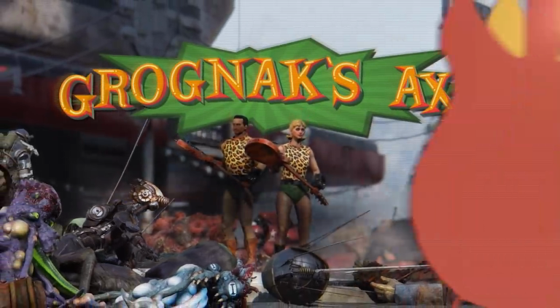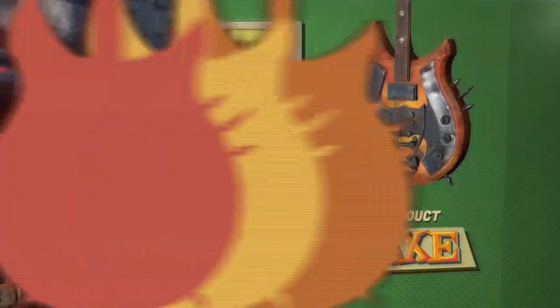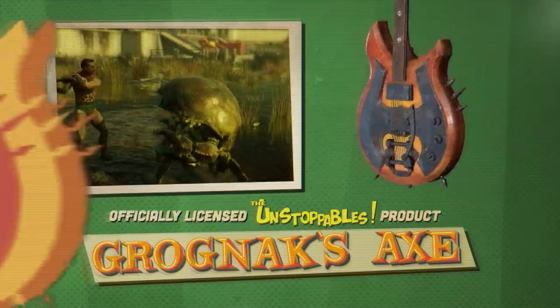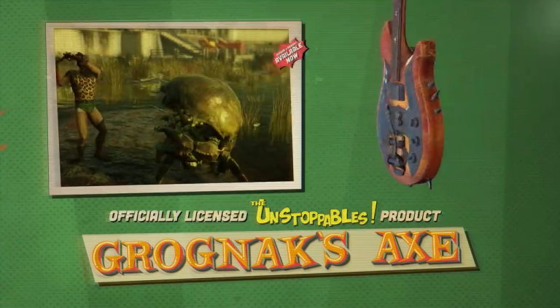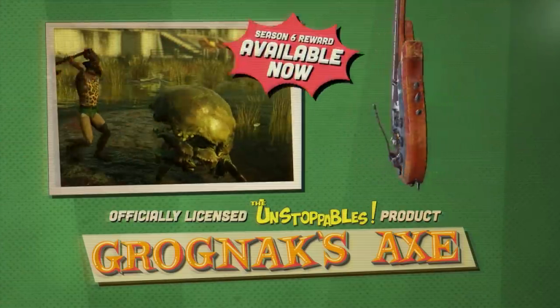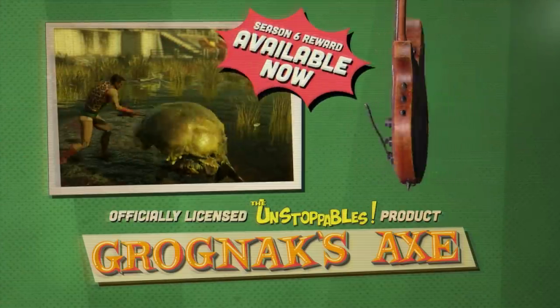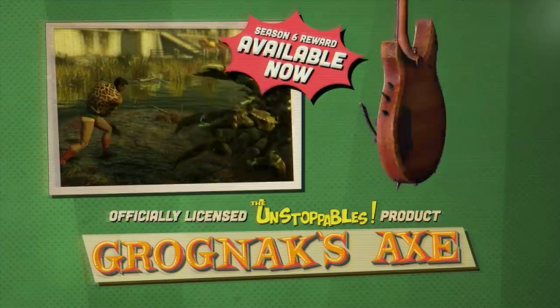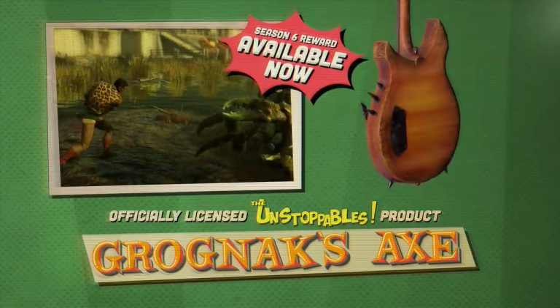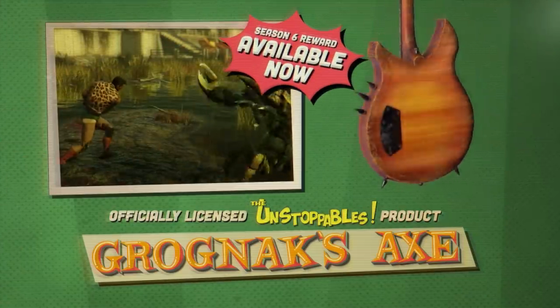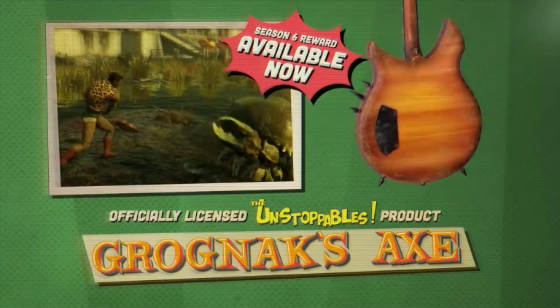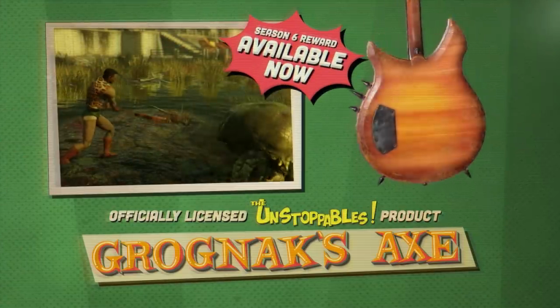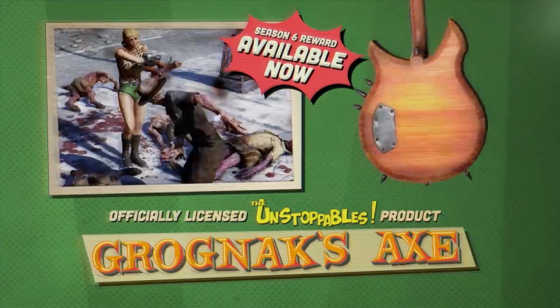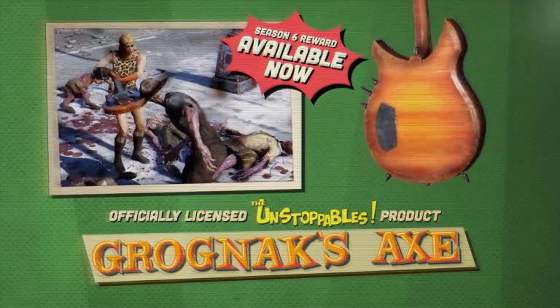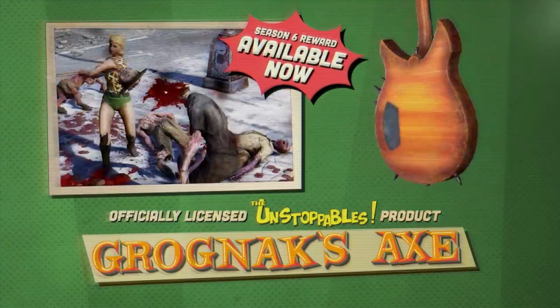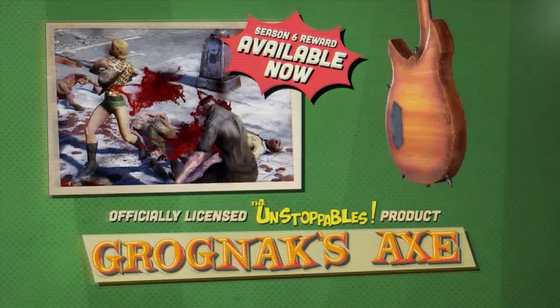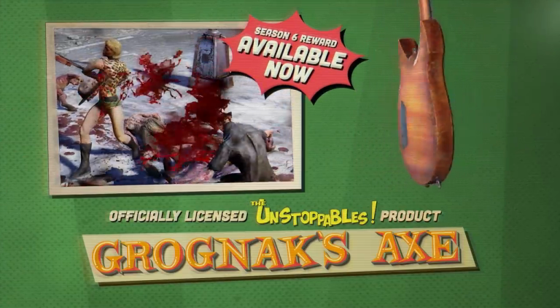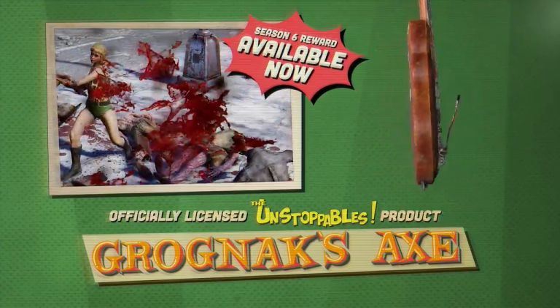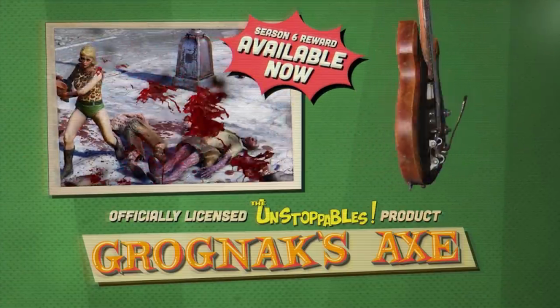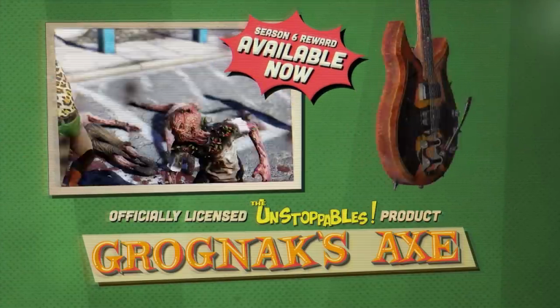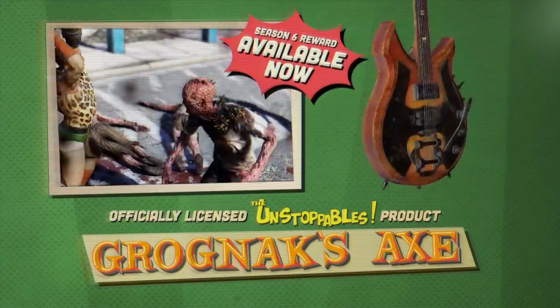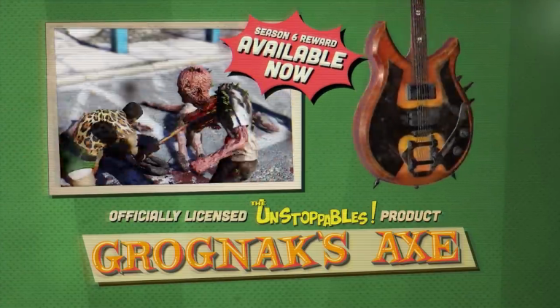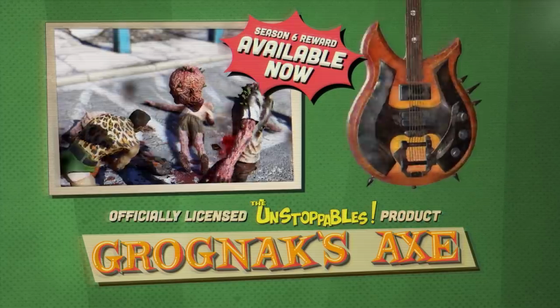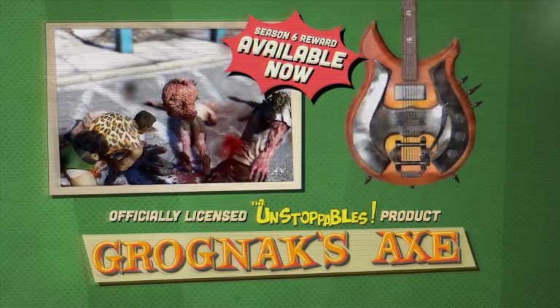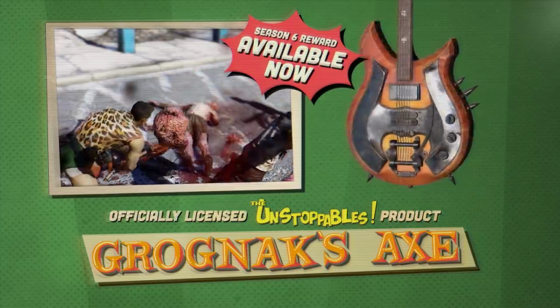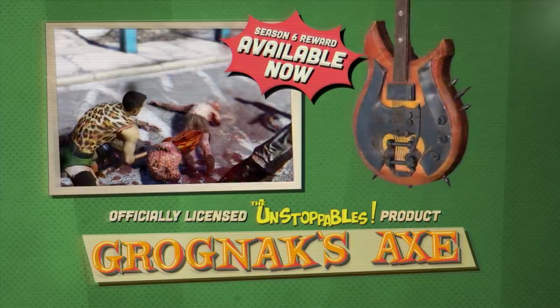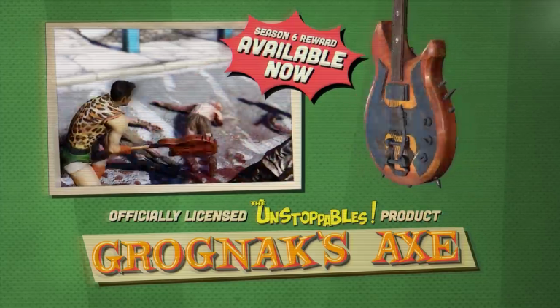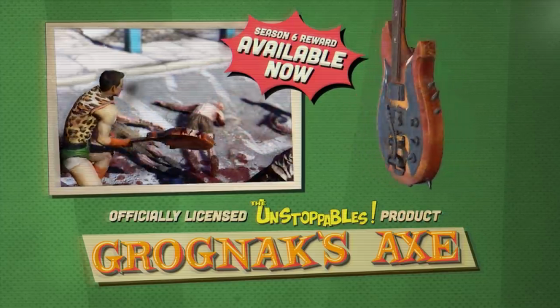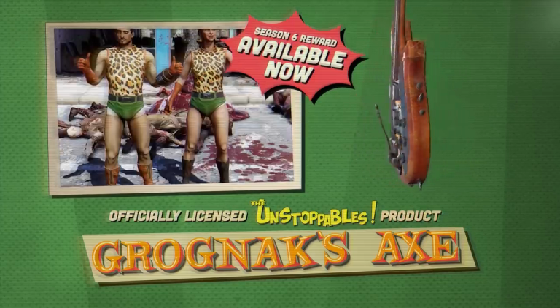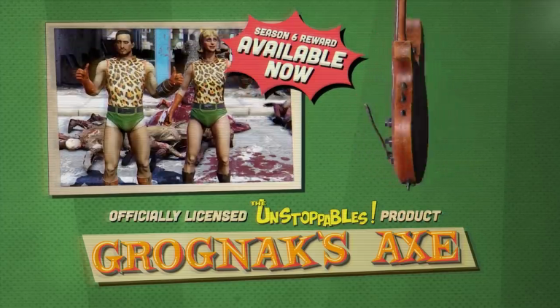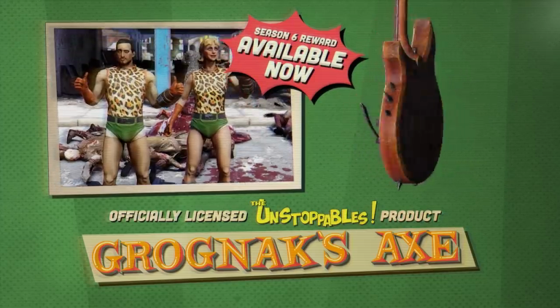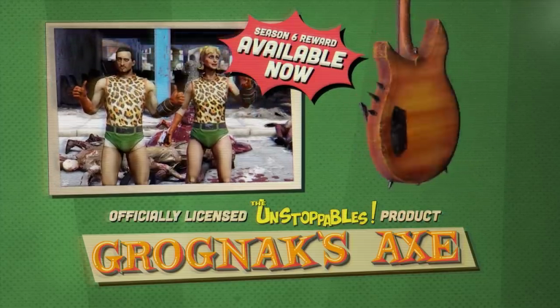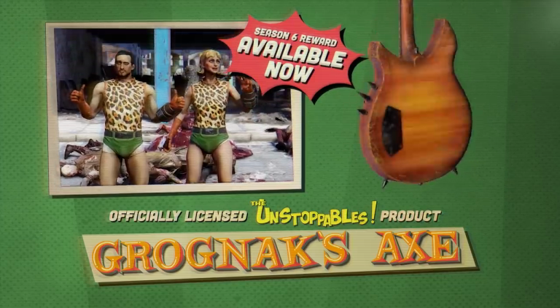Grognak's axe: officially licensed Unstoppables product, available at participating music supply stores near you.